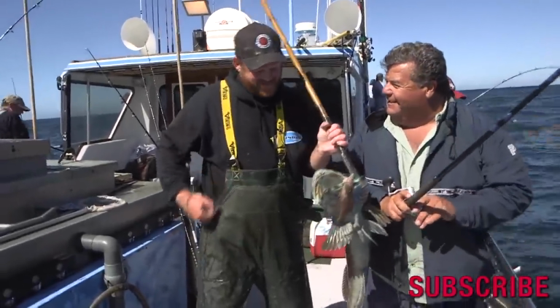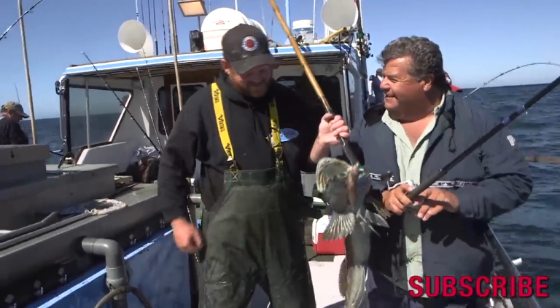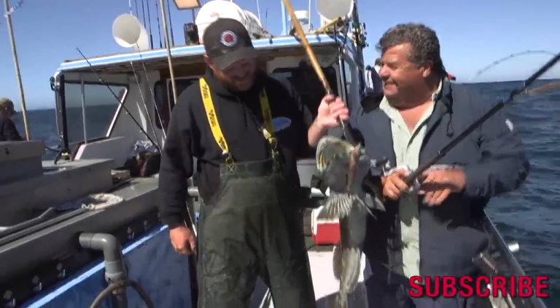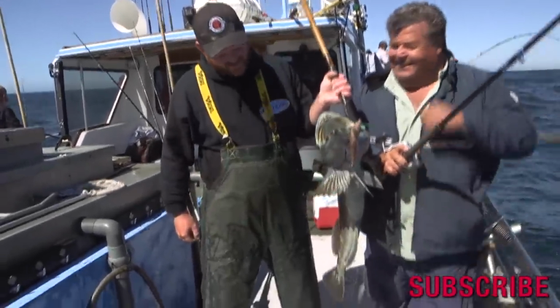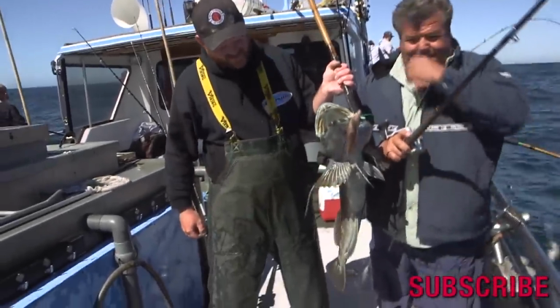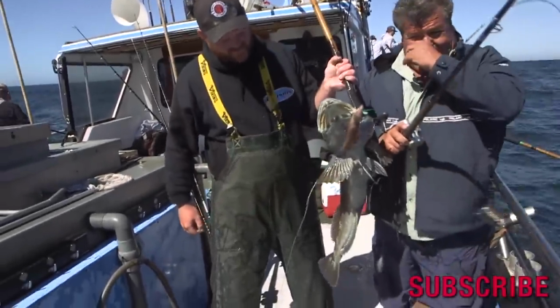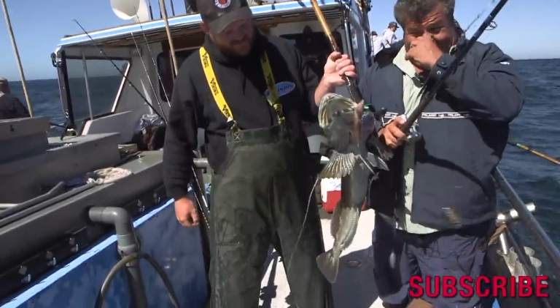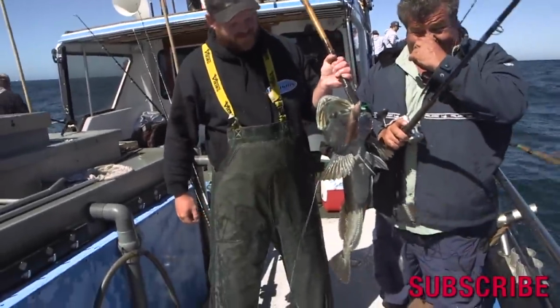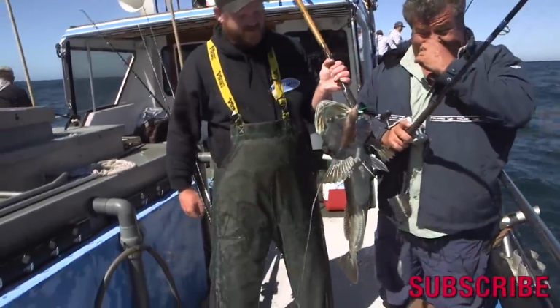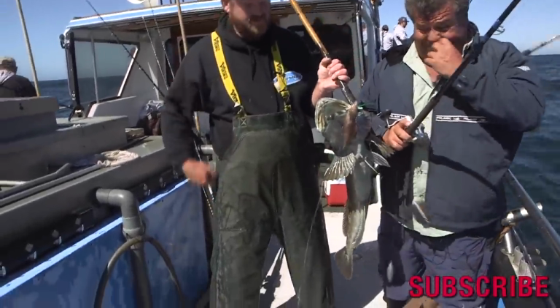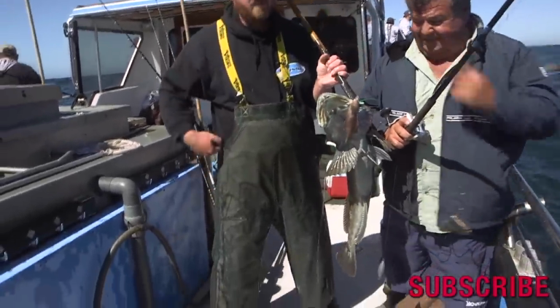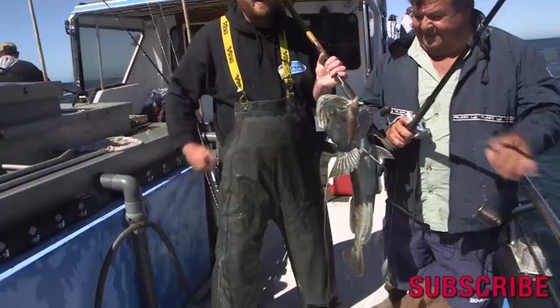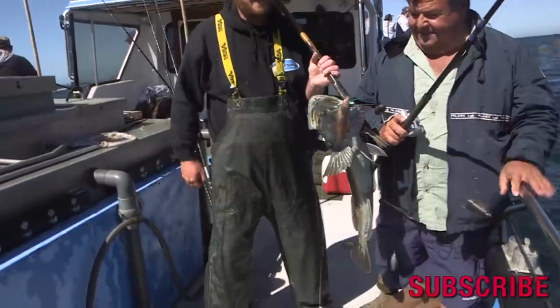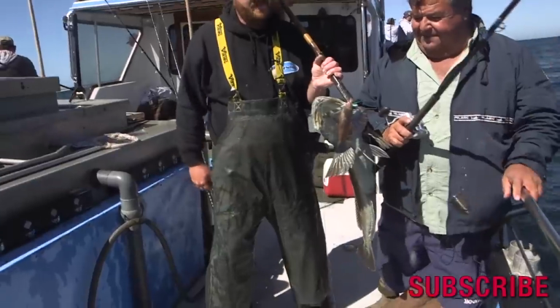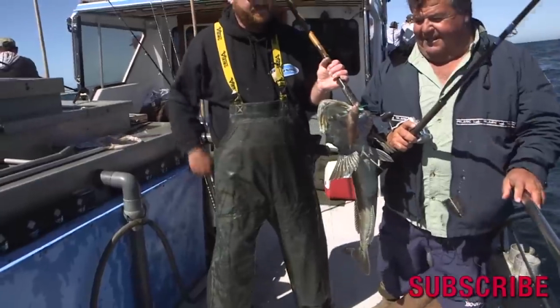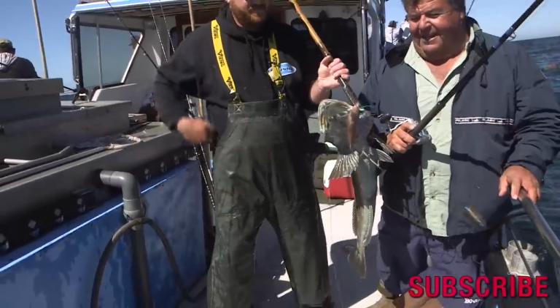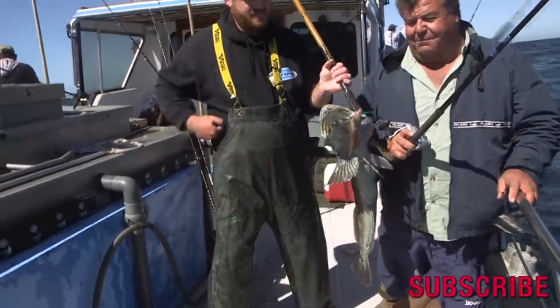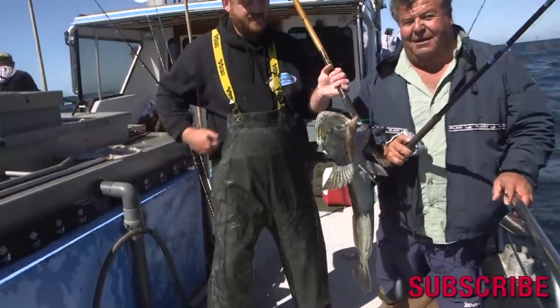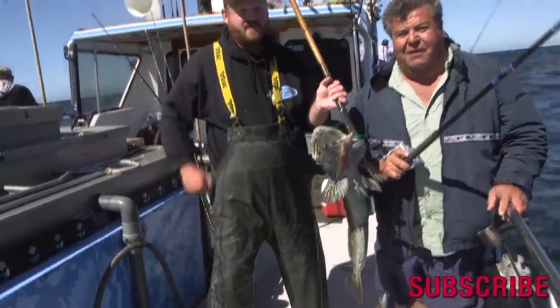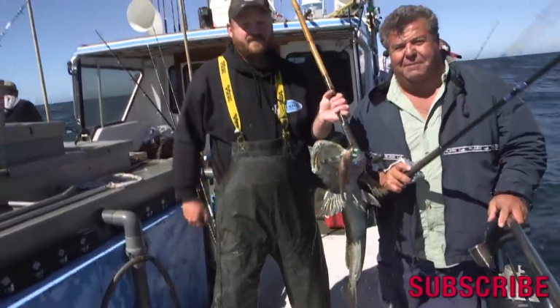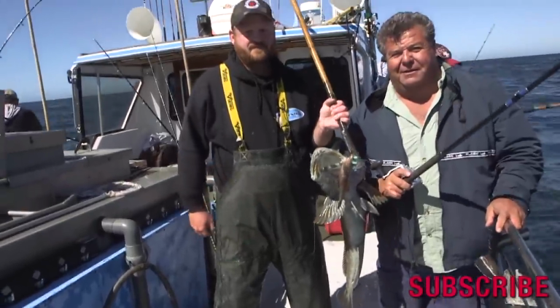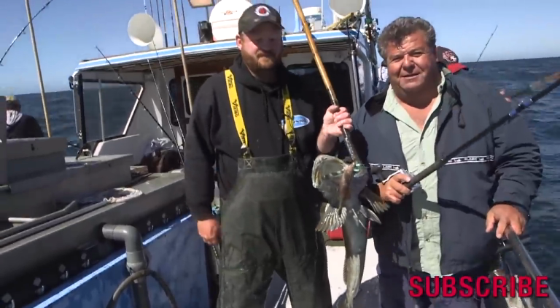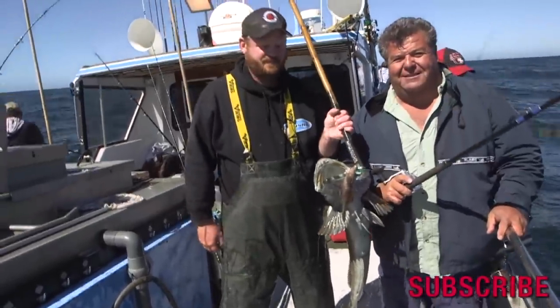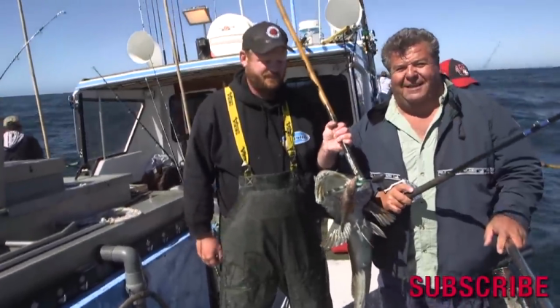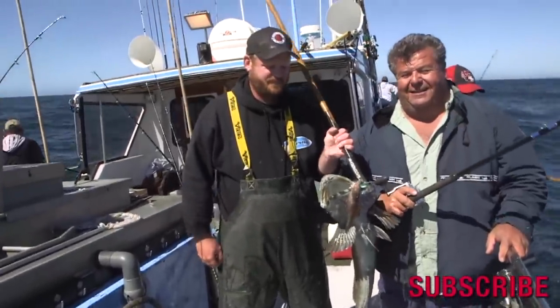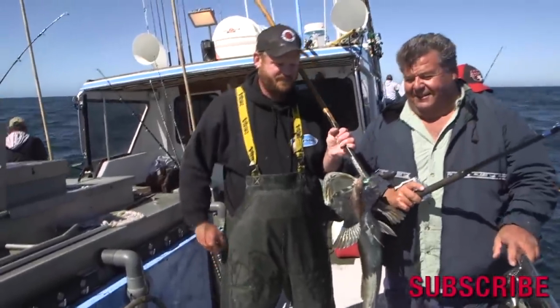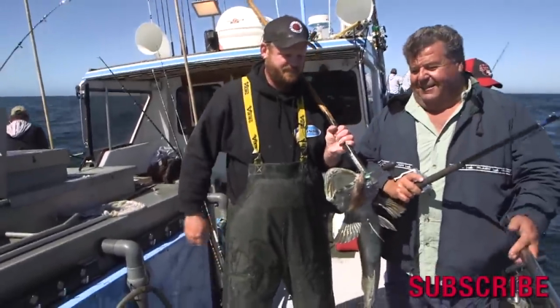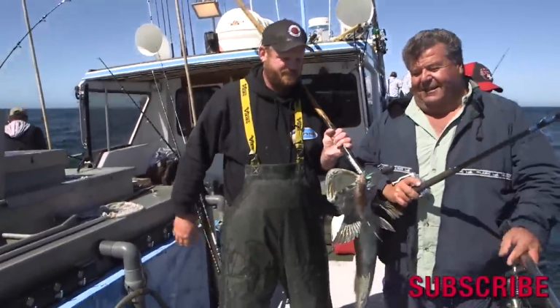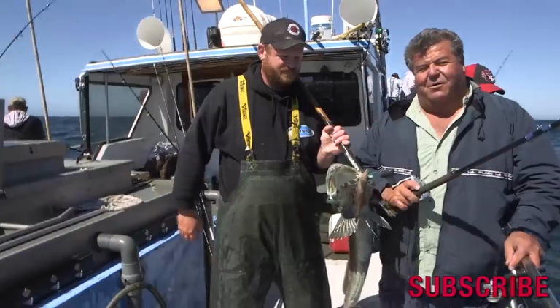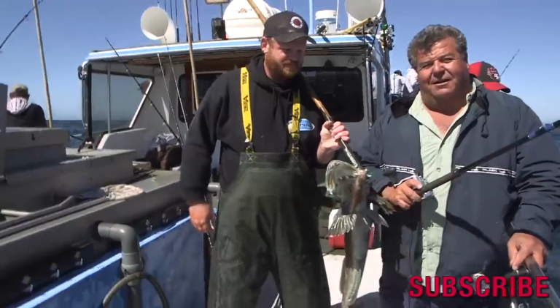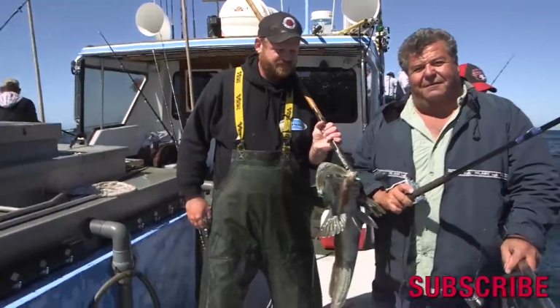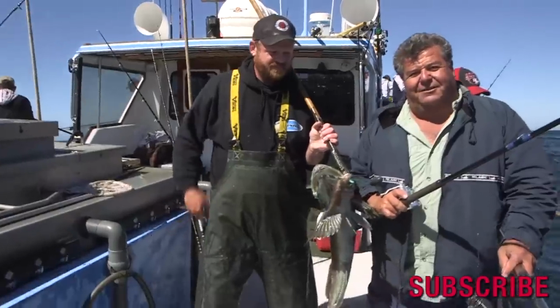Nice tamp — nice beautiful fish. Good 12 pounds. Yeah, it's probably one of the bigger ones today. Nice quality fish.